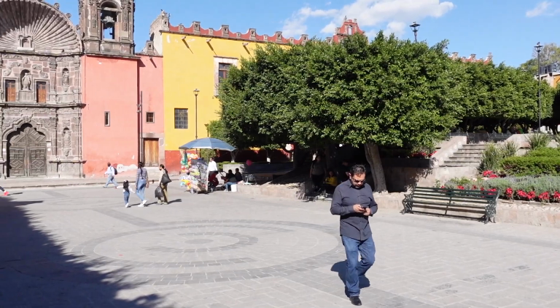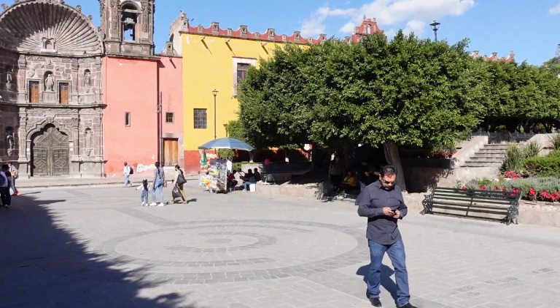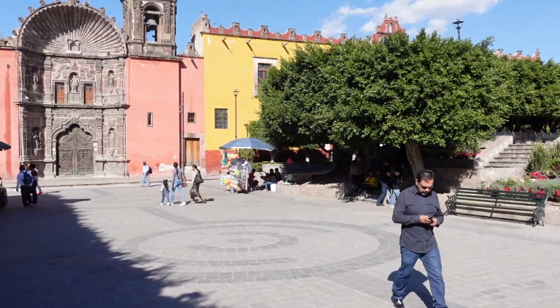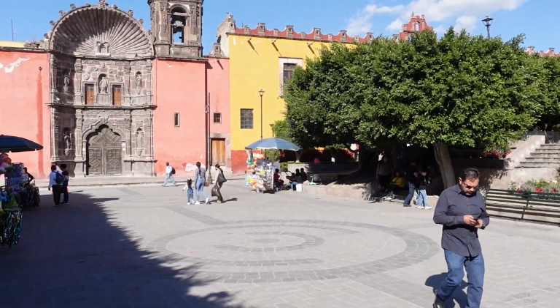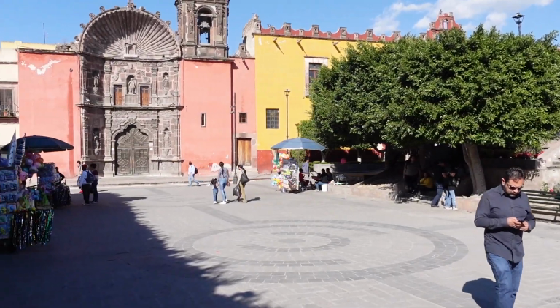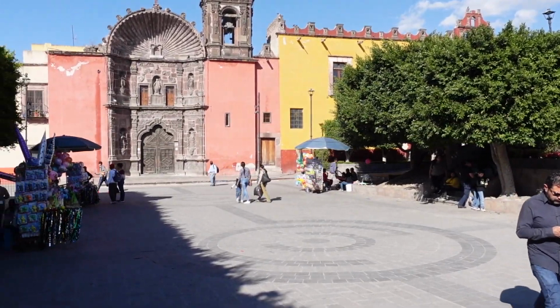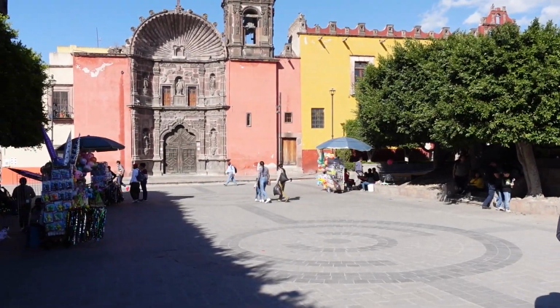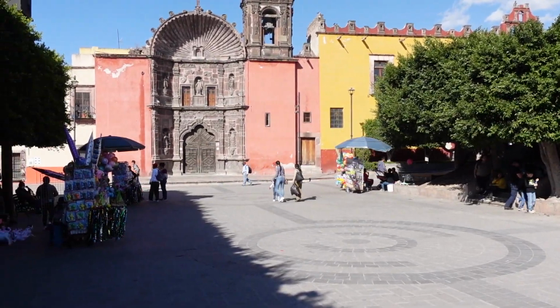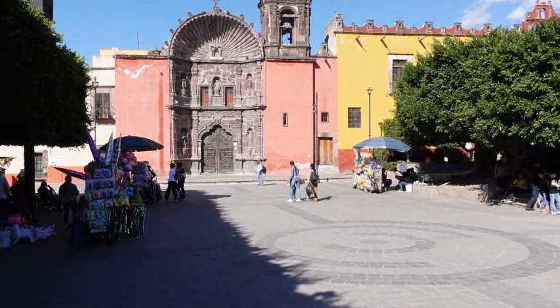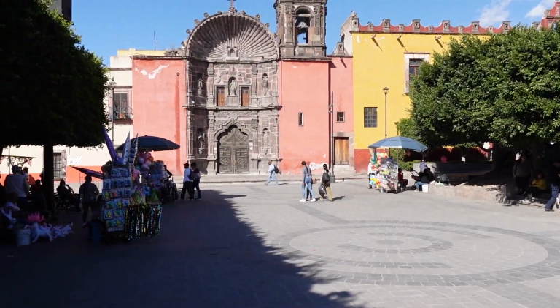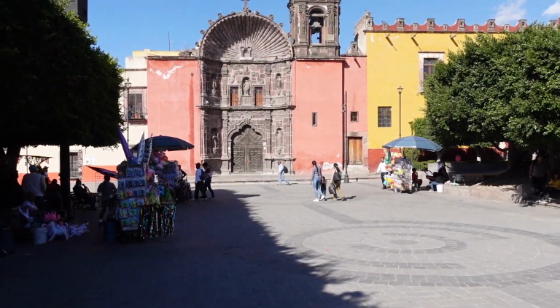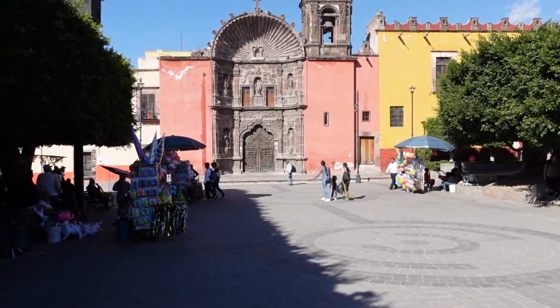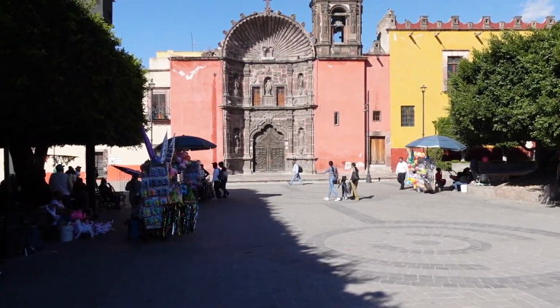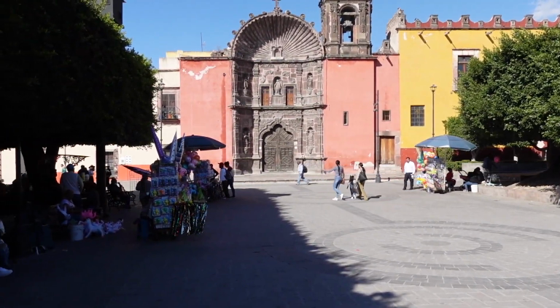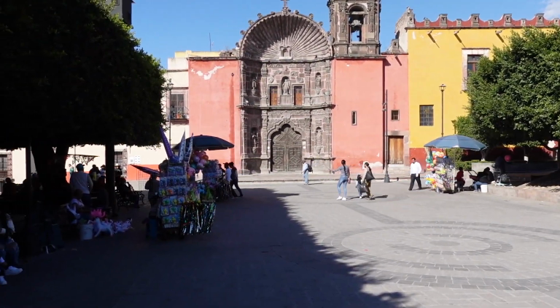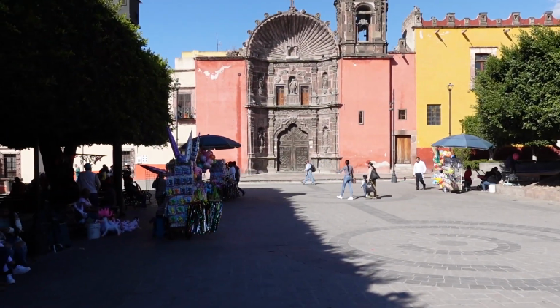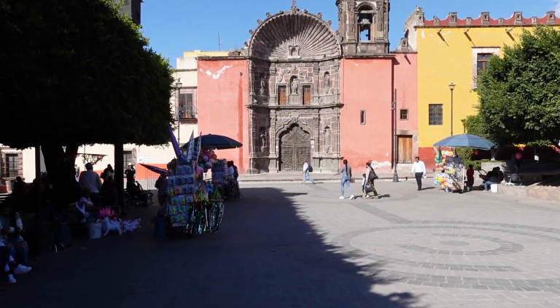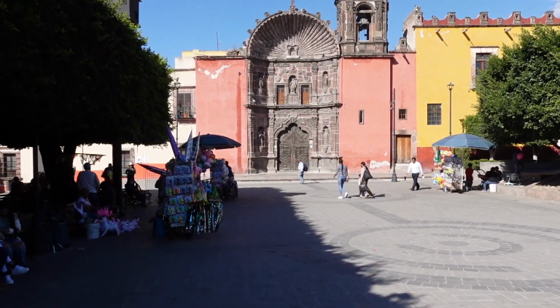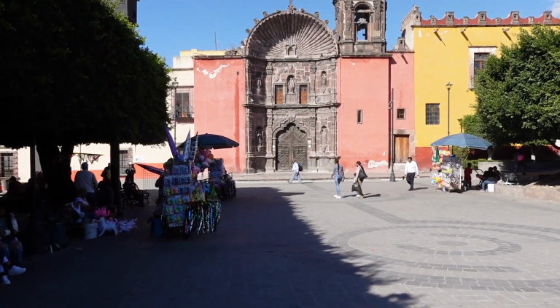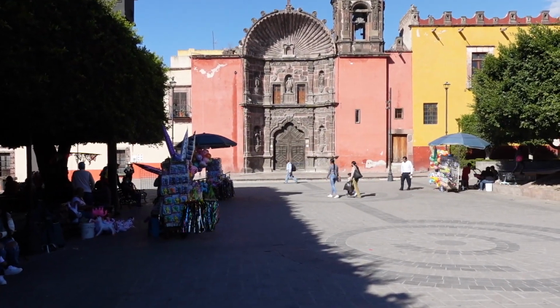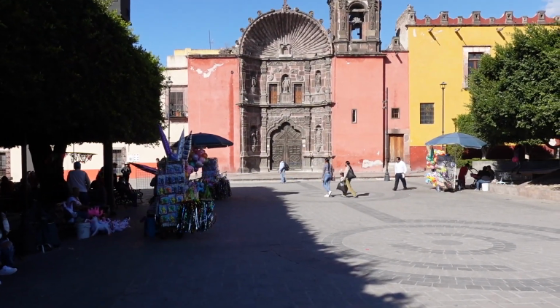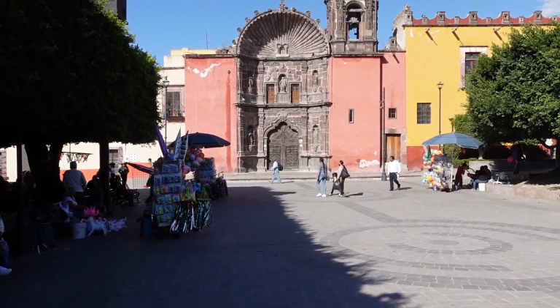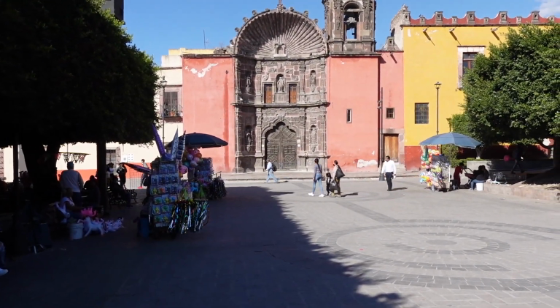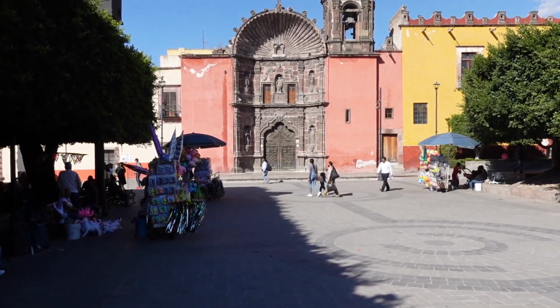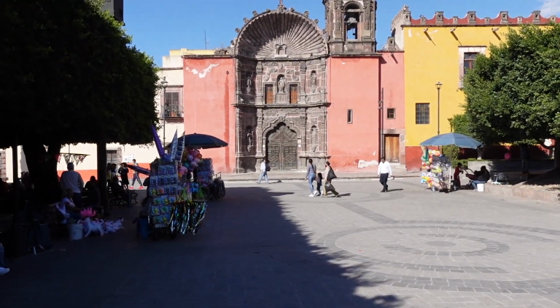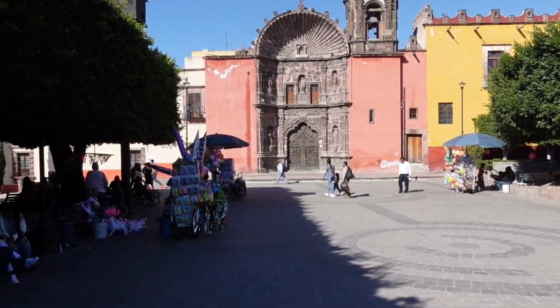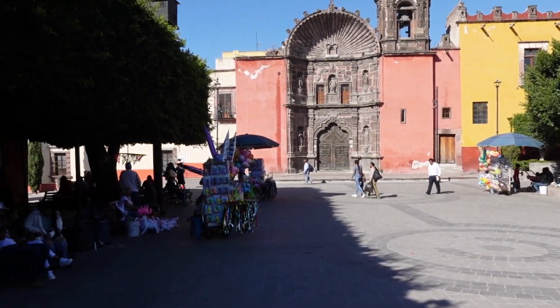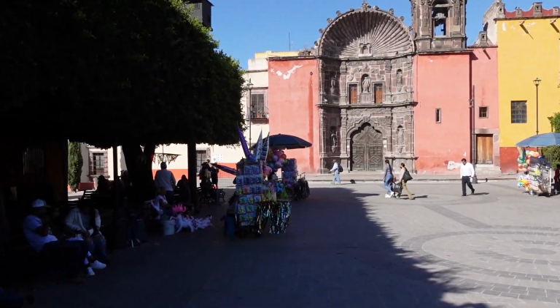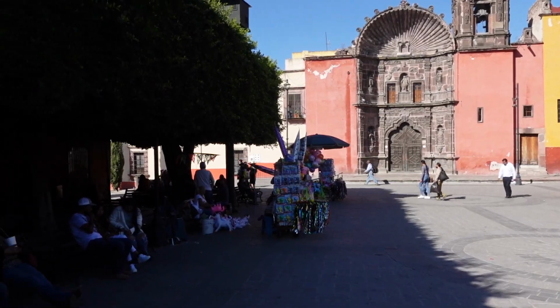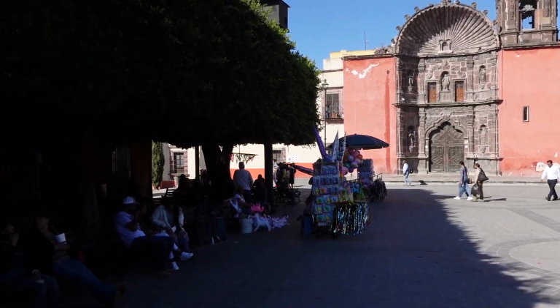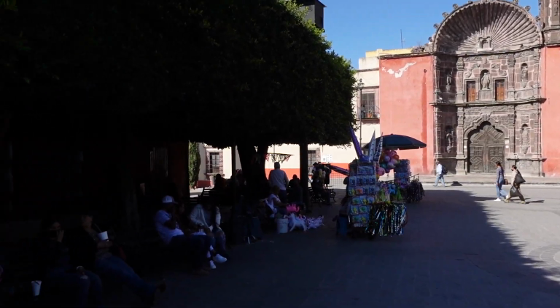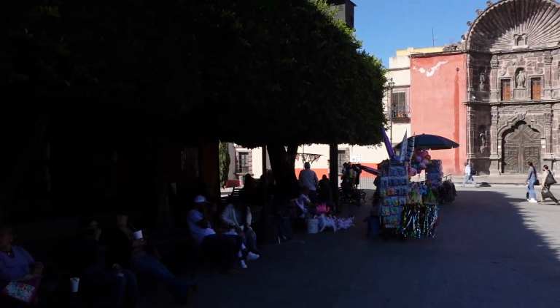We are in one of the many beautiful plazas in San Miguel. This one is called Plaza de Soledad.